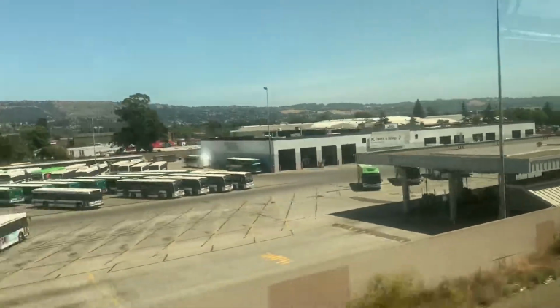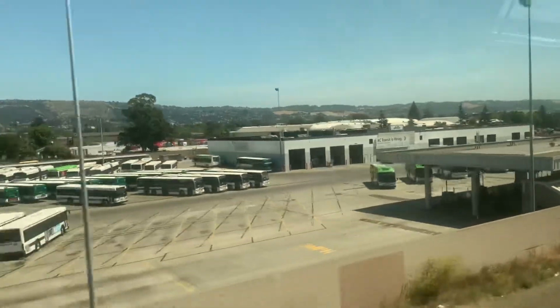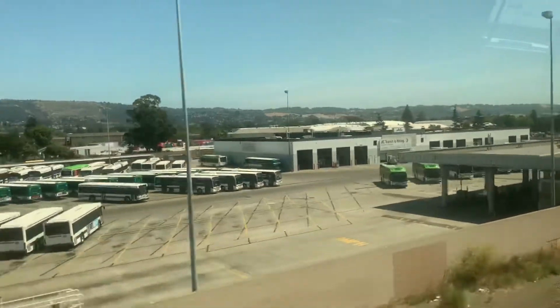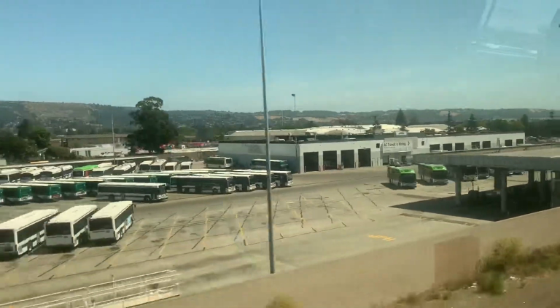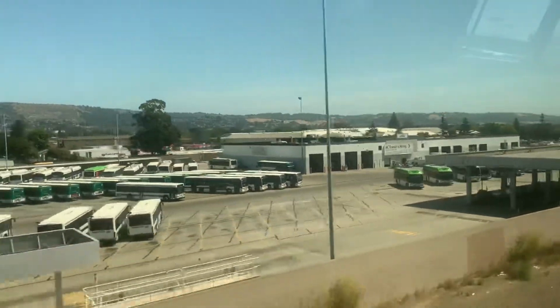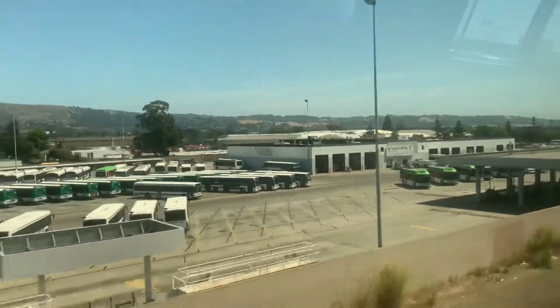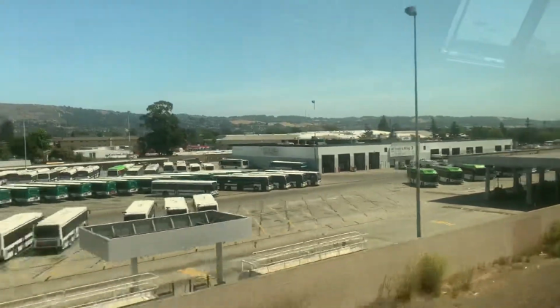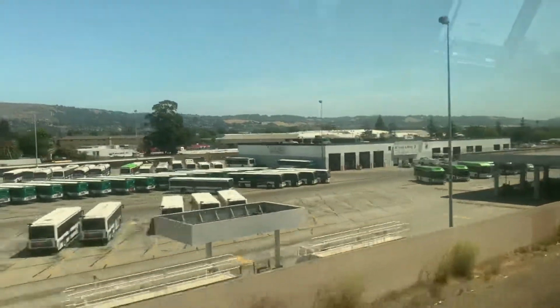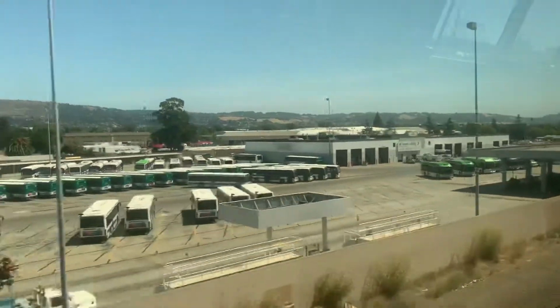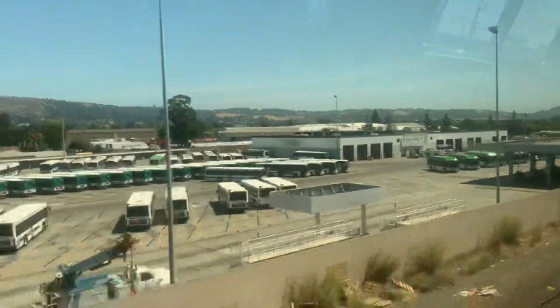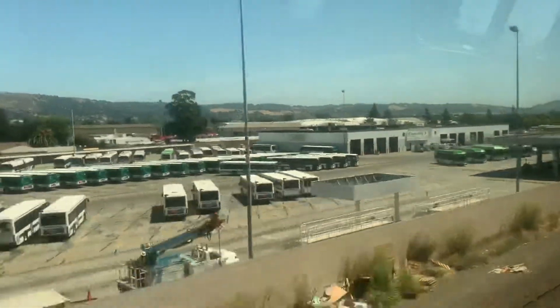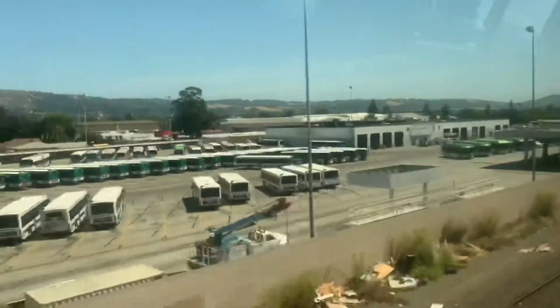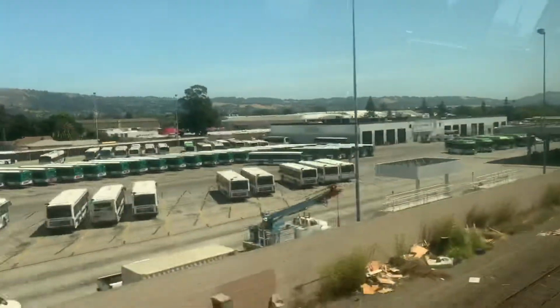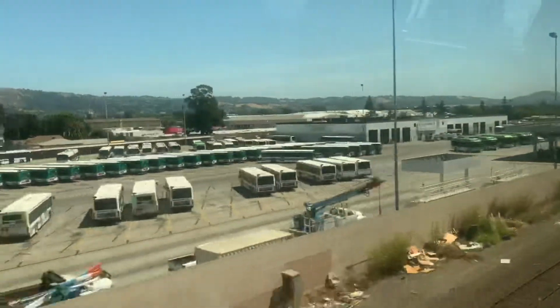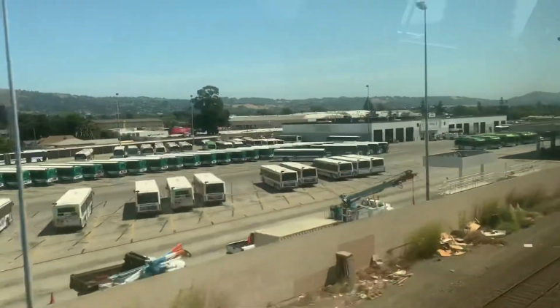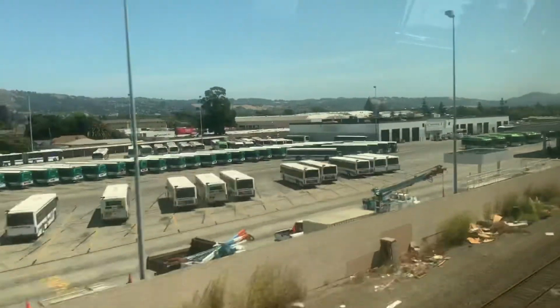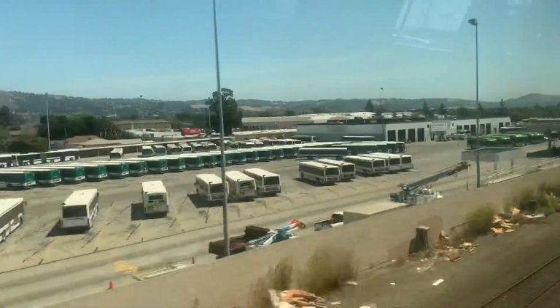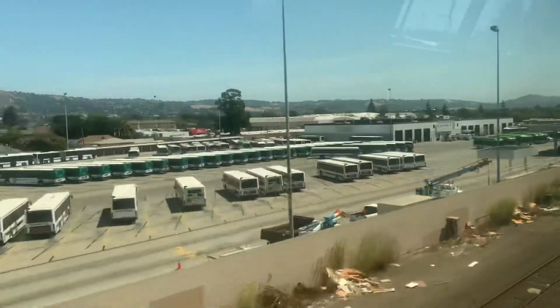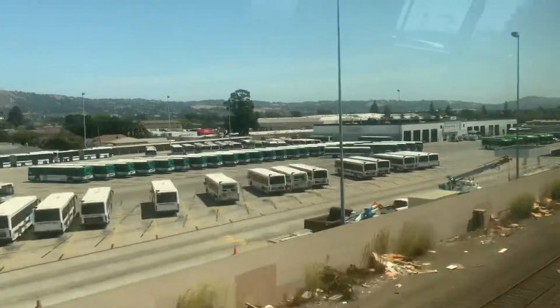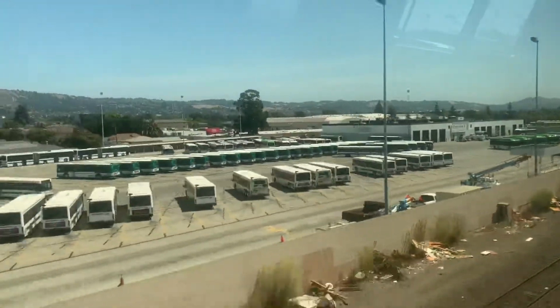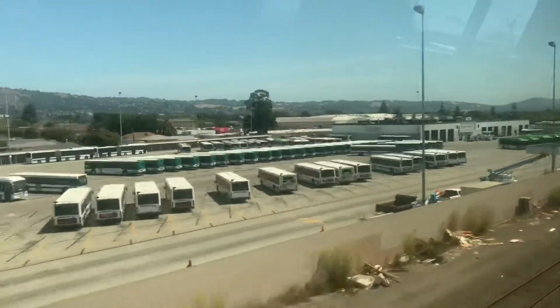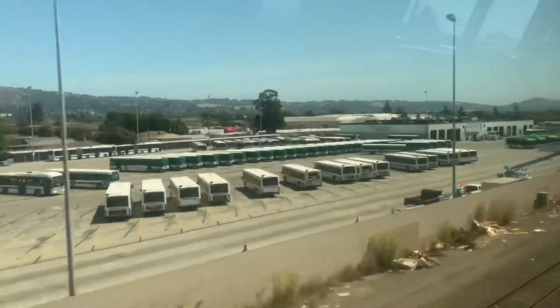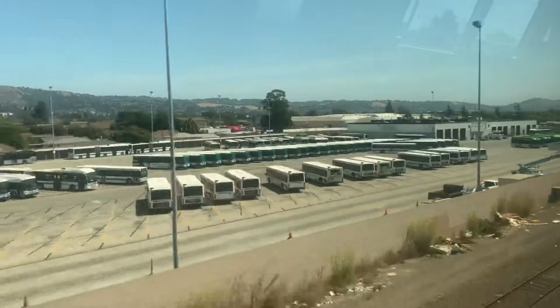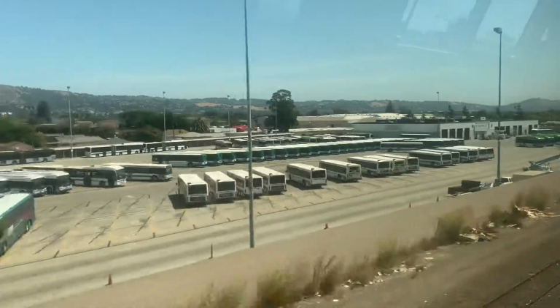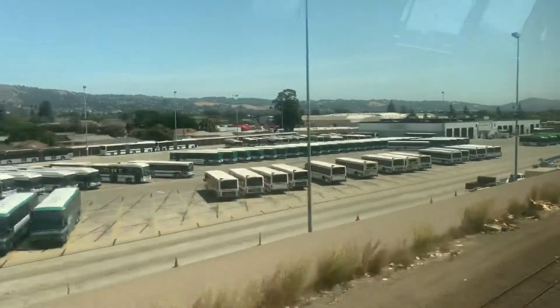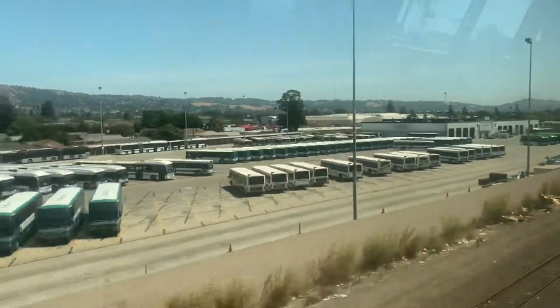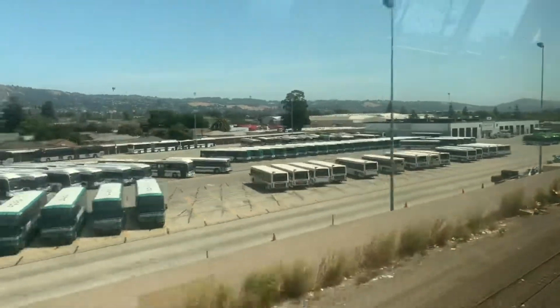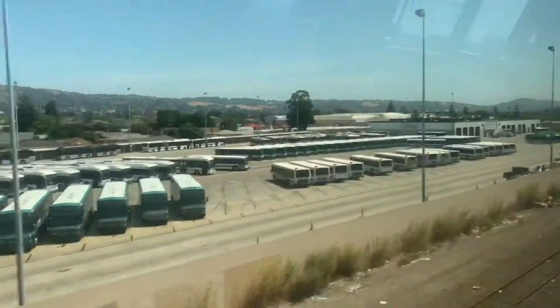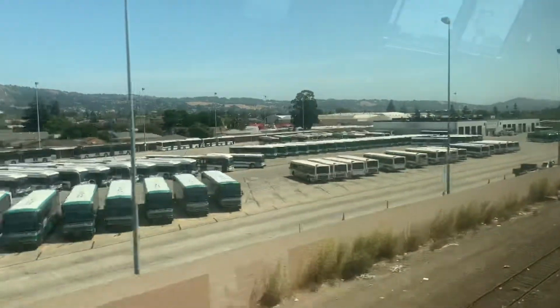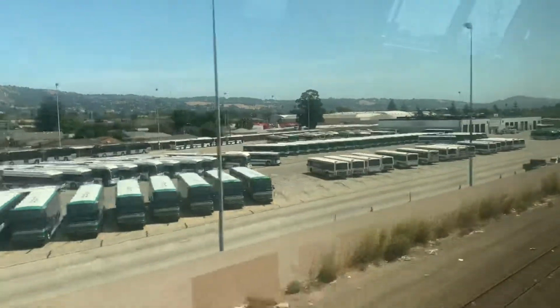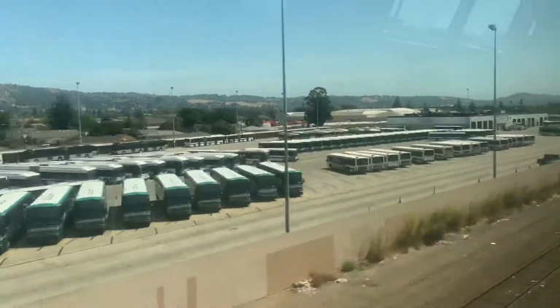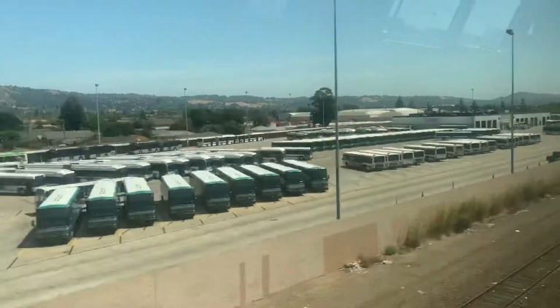So this is what it looks like. I see another AC Transit right down there. Look at all that.